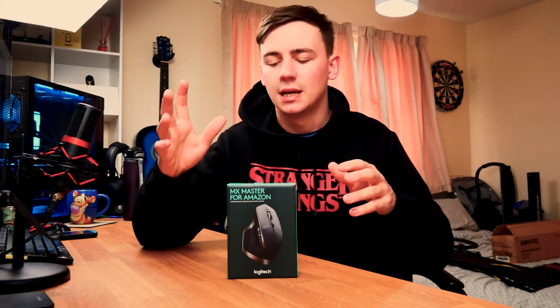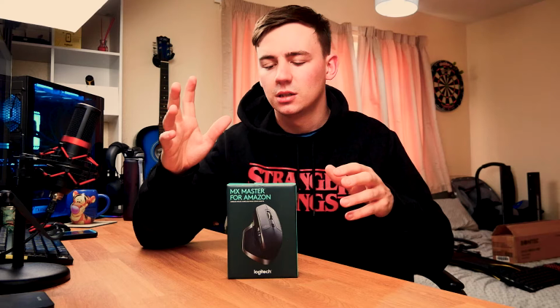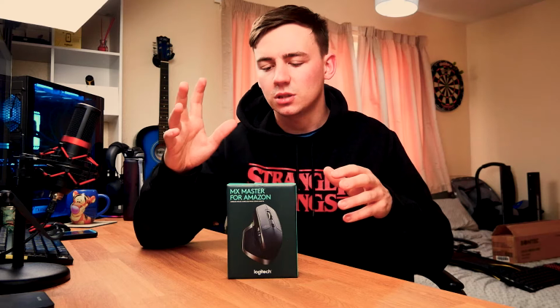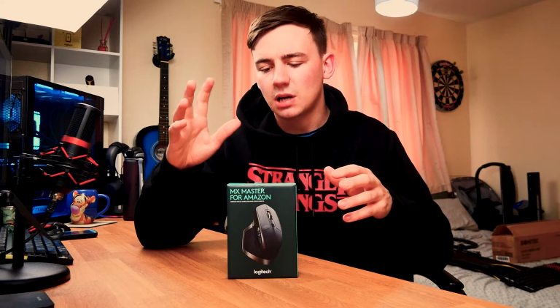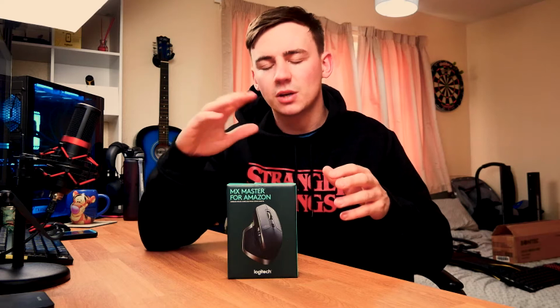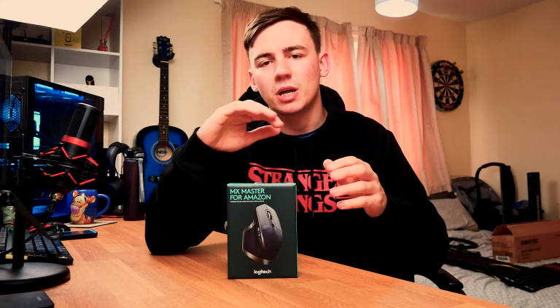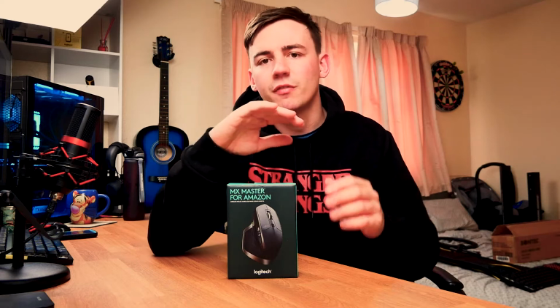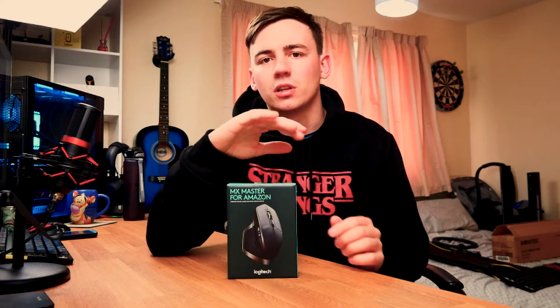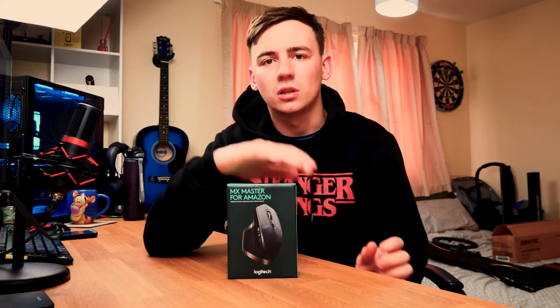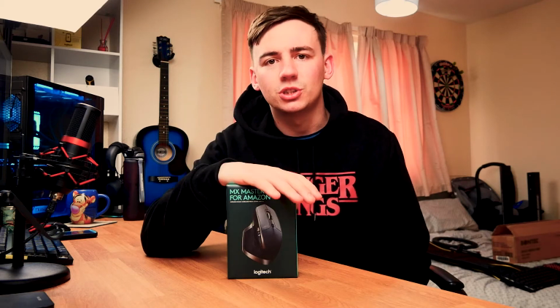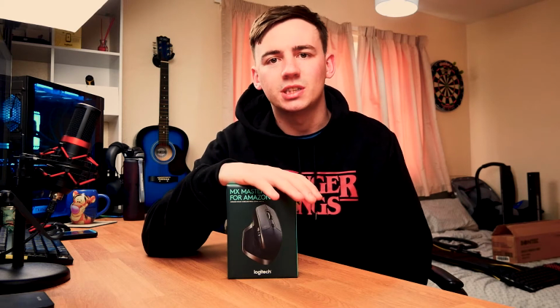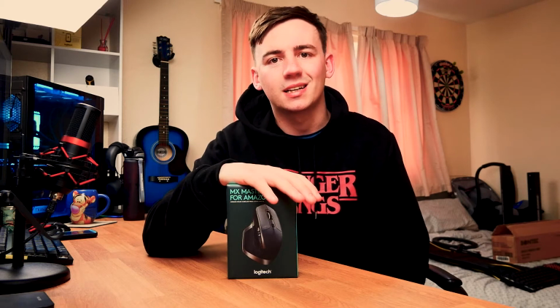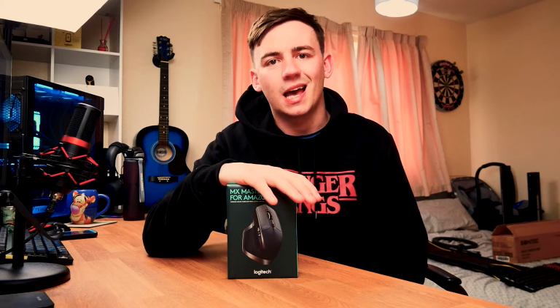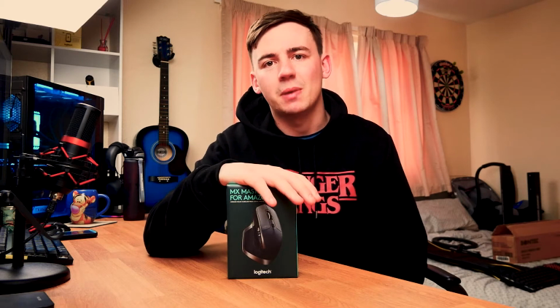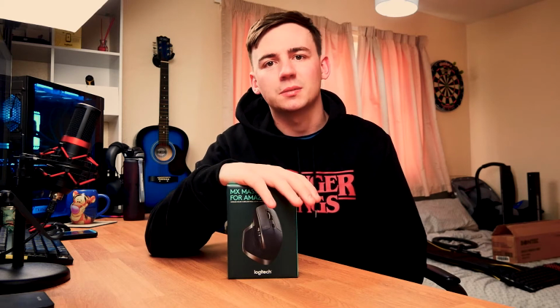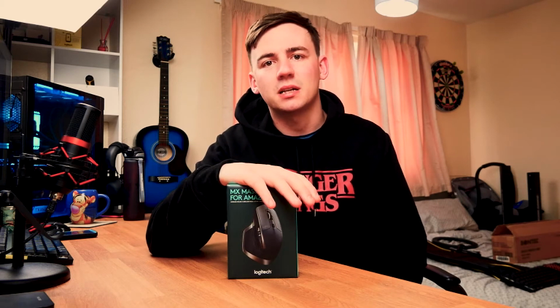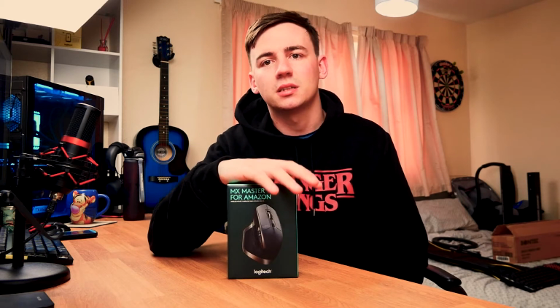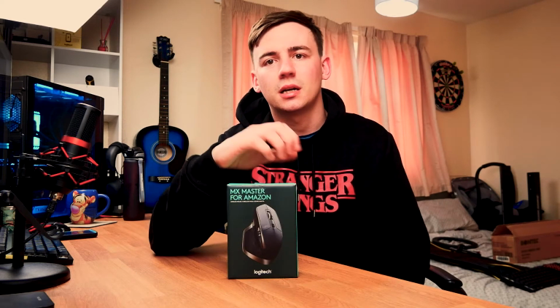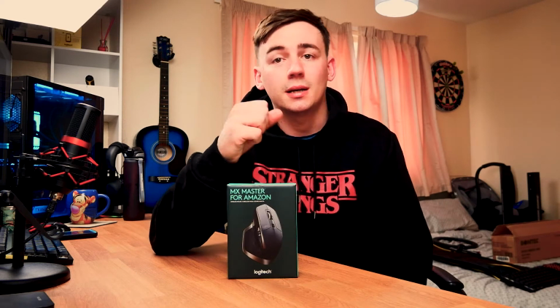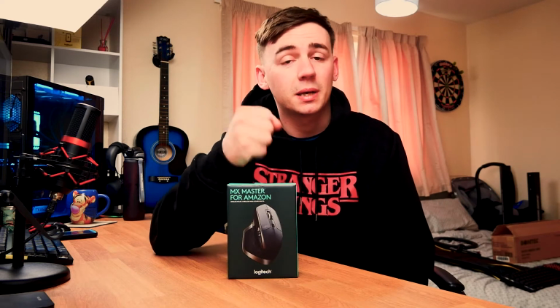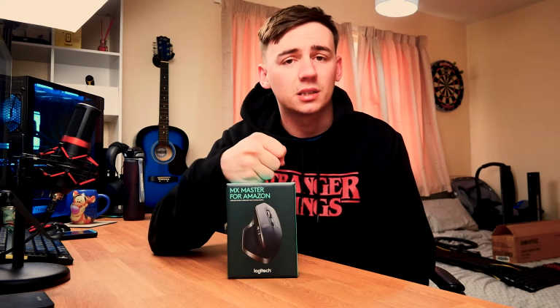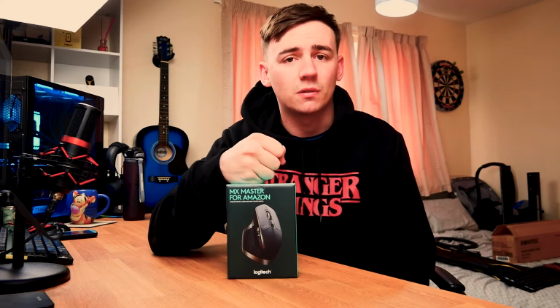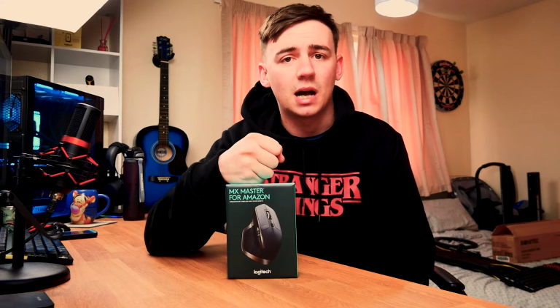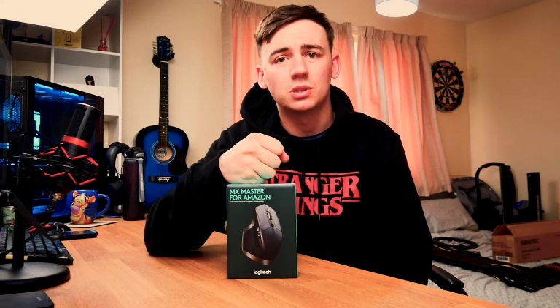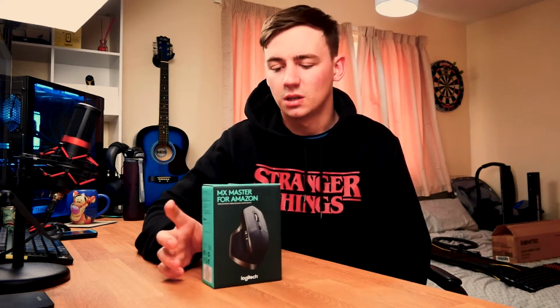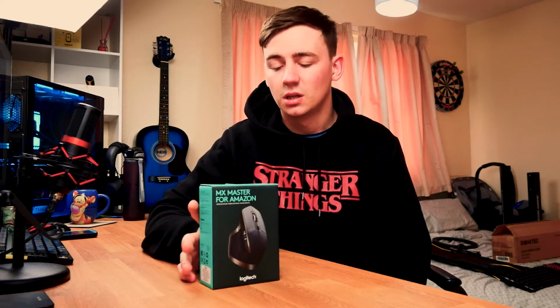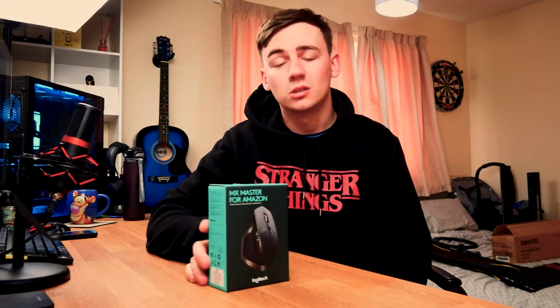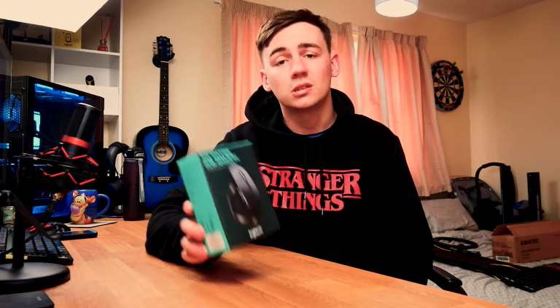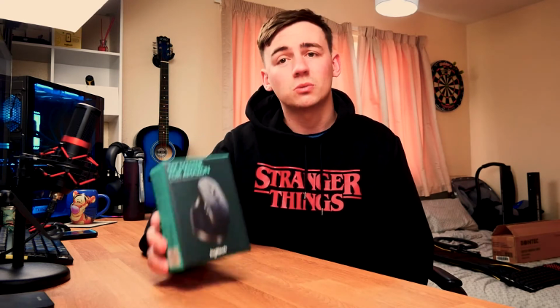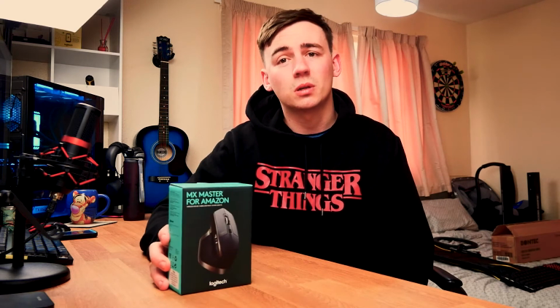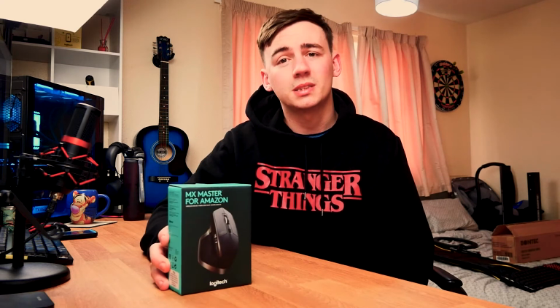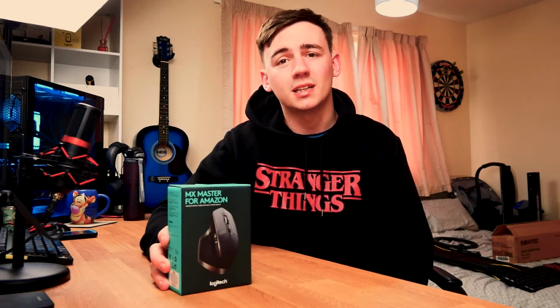So I went for the Logitech MX Master and I picked this off Amazon — that's what I'm going to be taking a look at today.